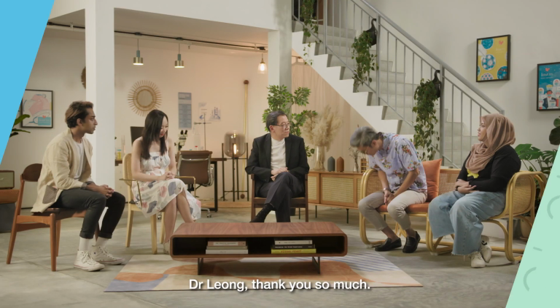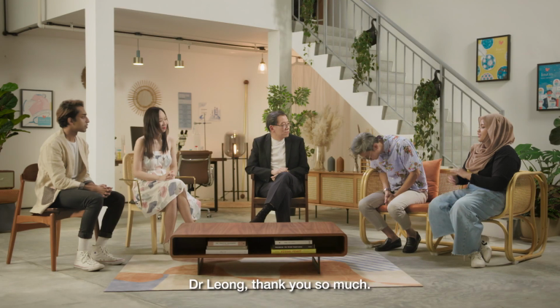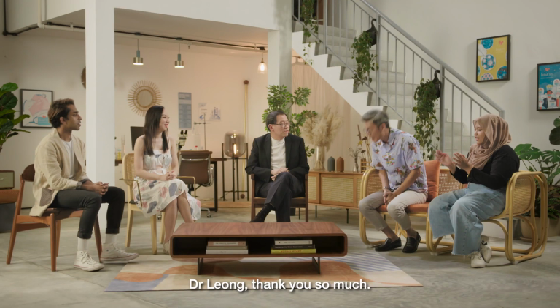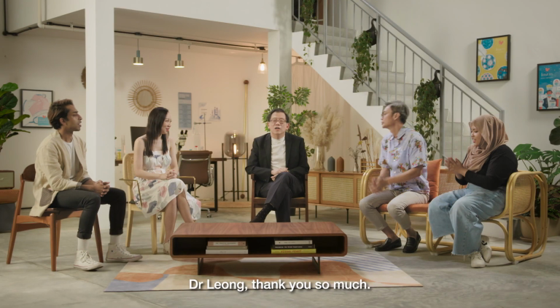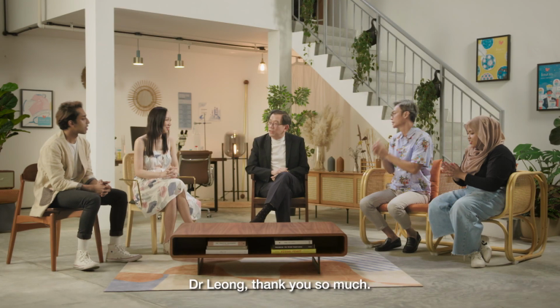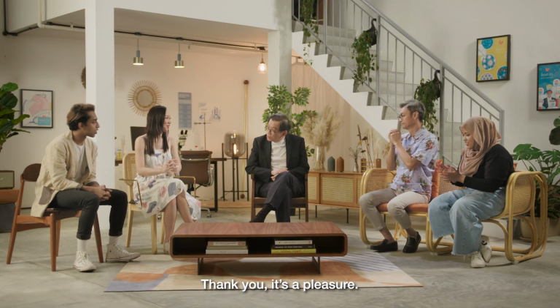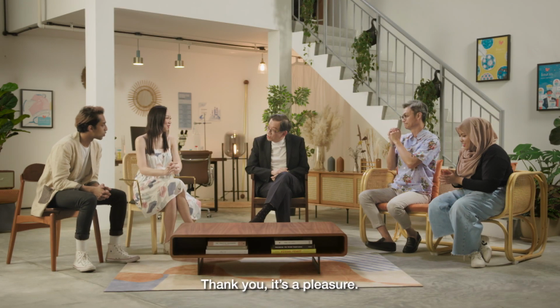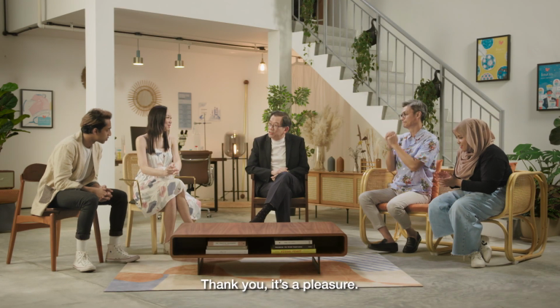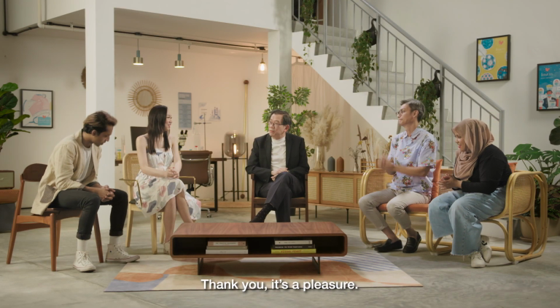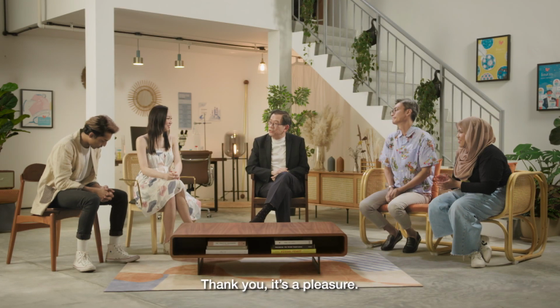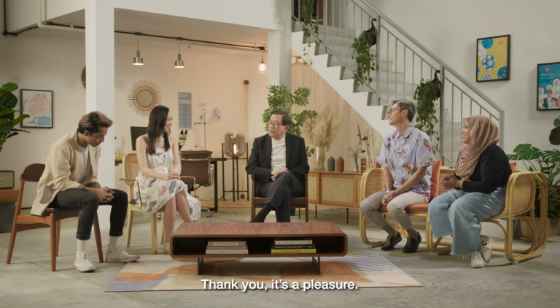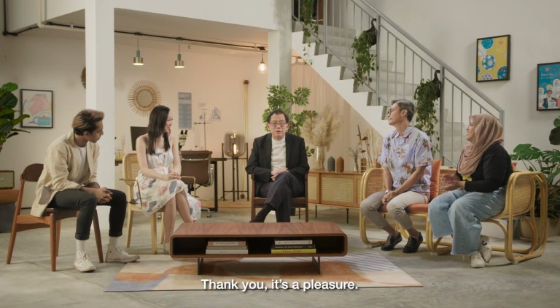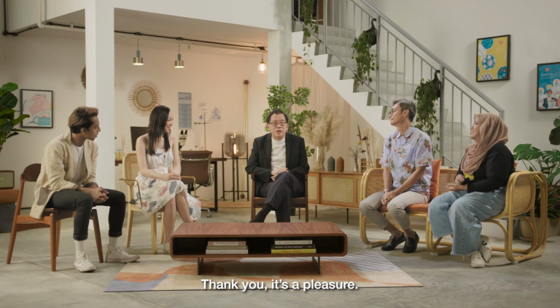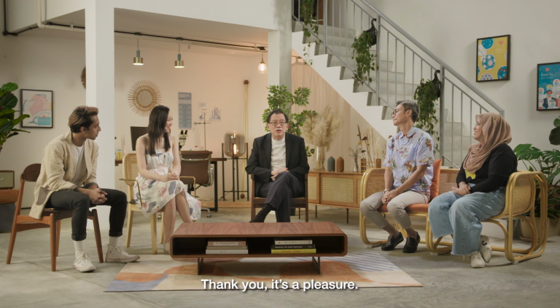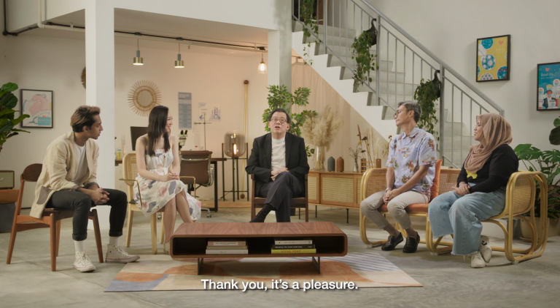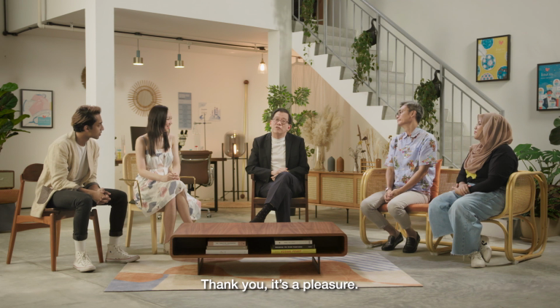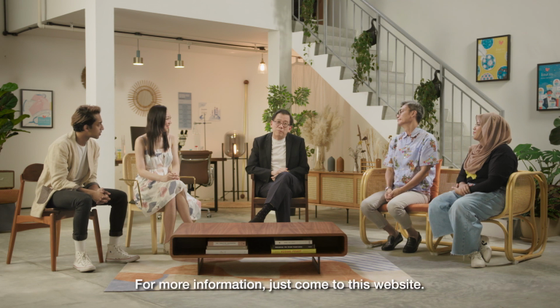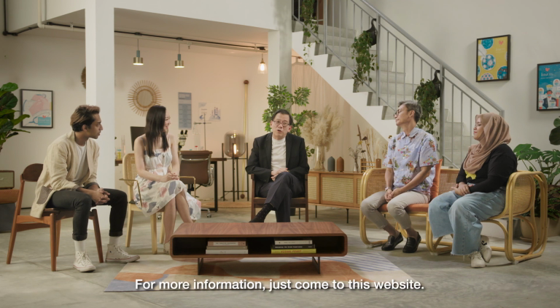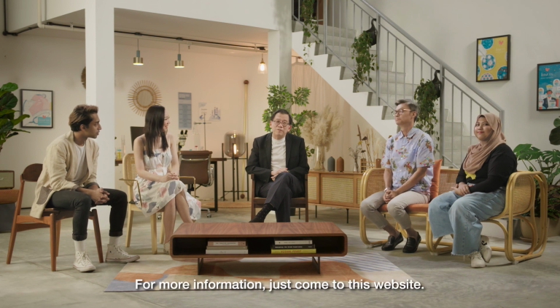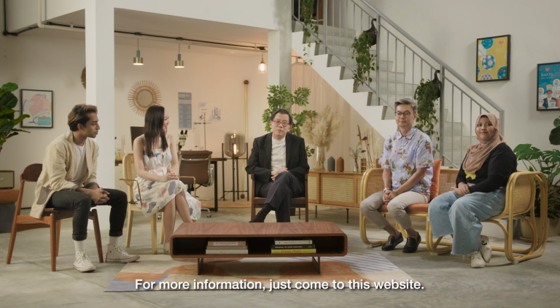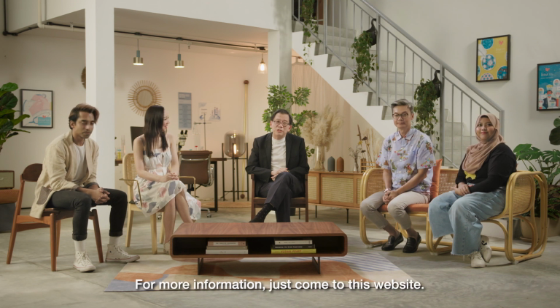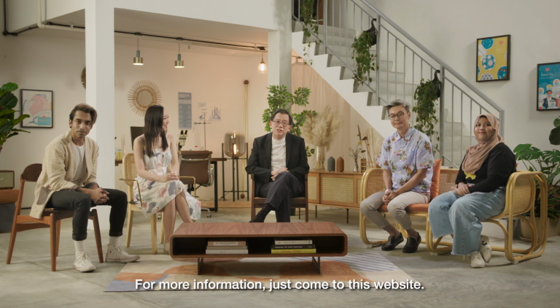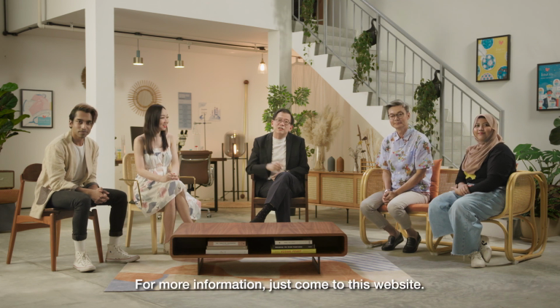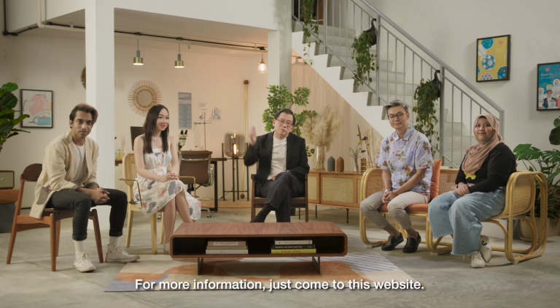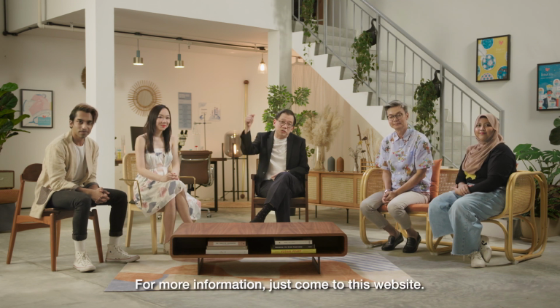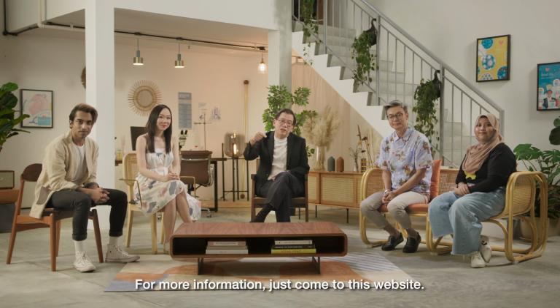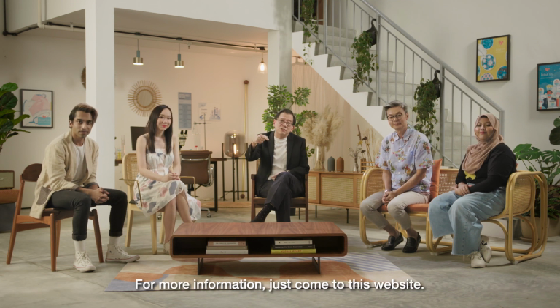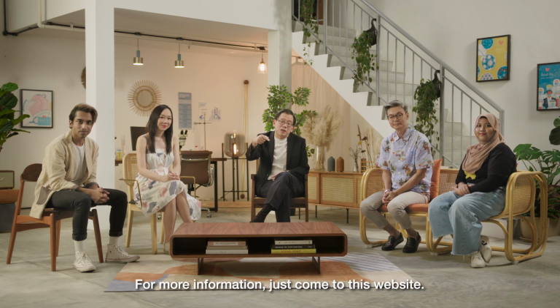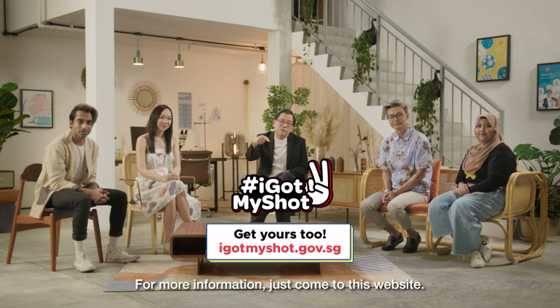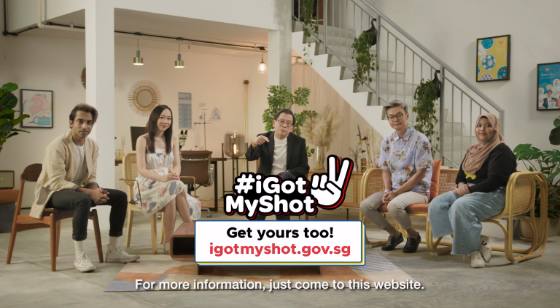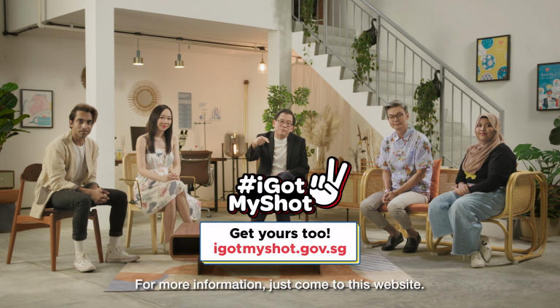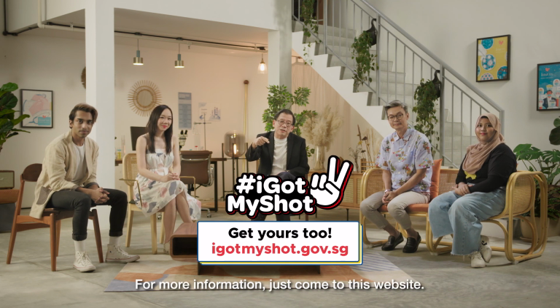Thank you so much, Dr. Leok. It's a pleasure. For more information, just come to this website.